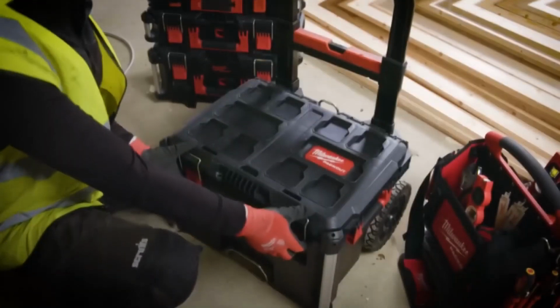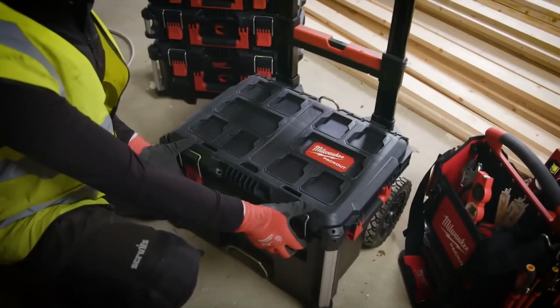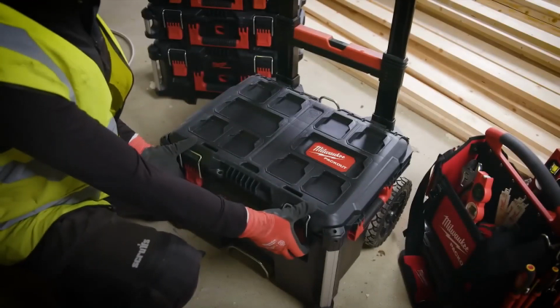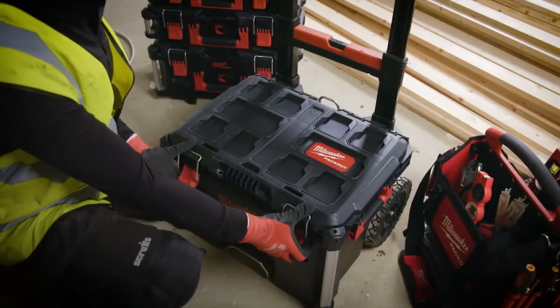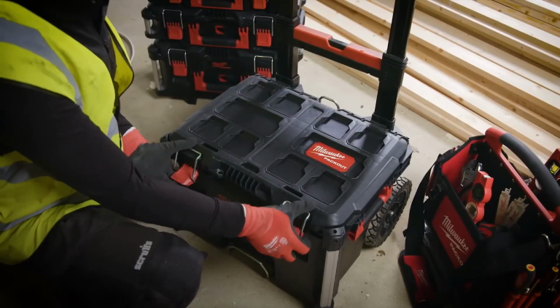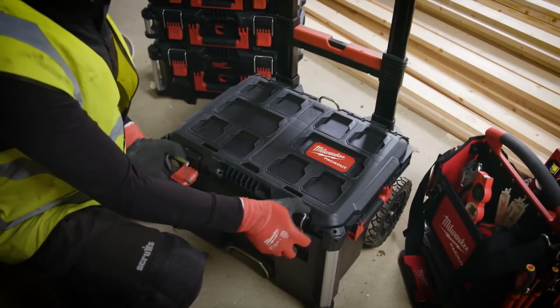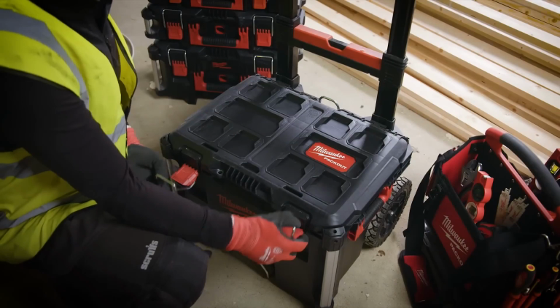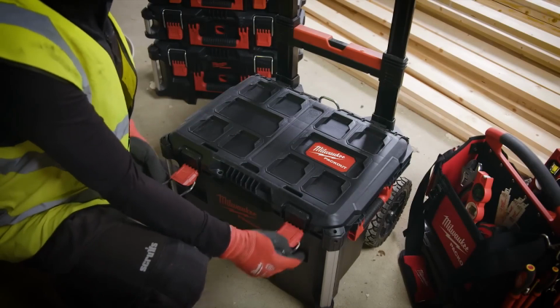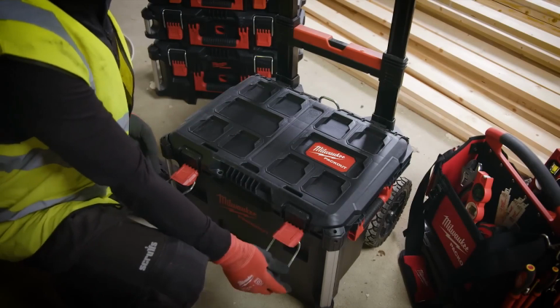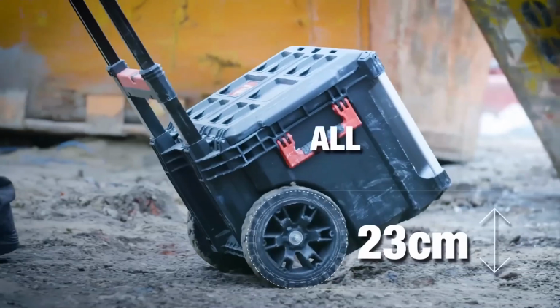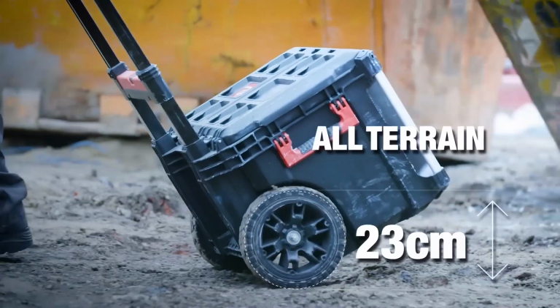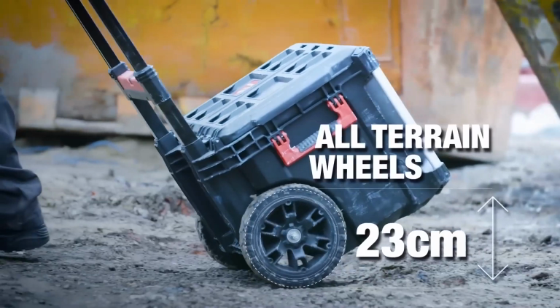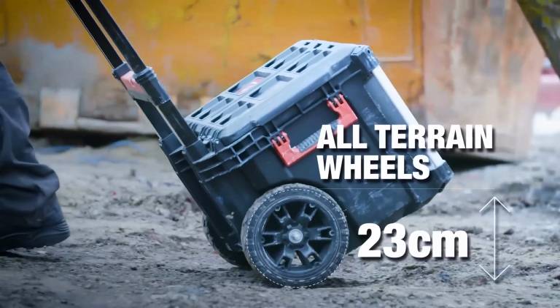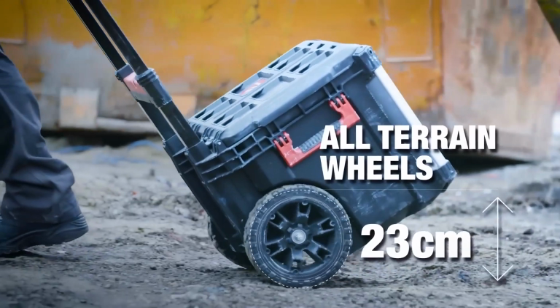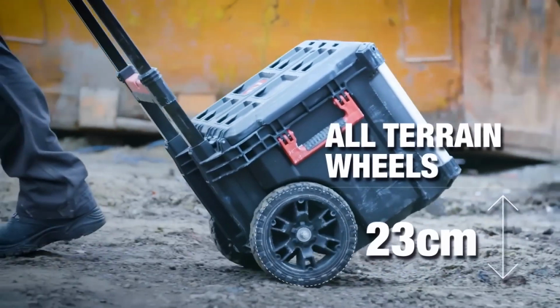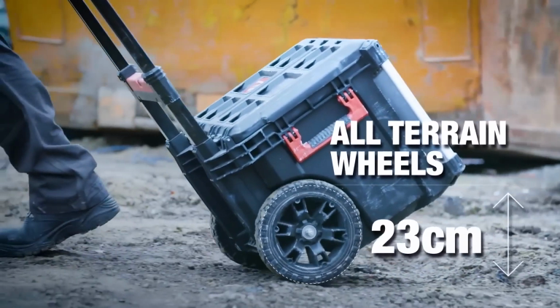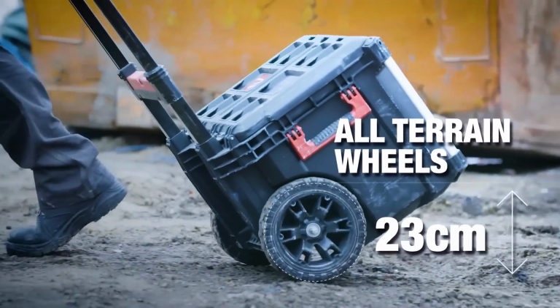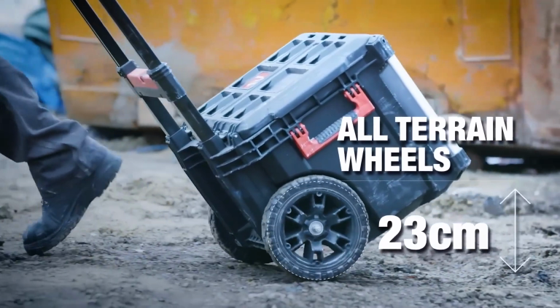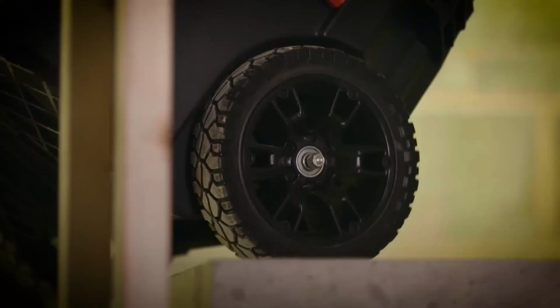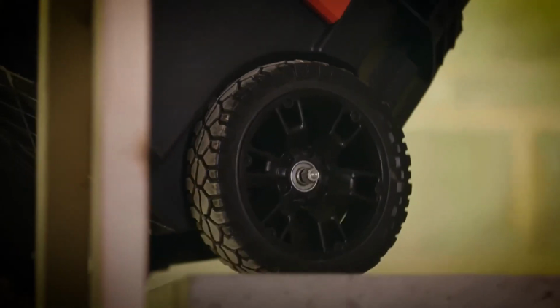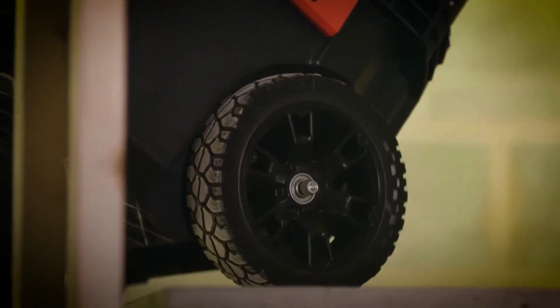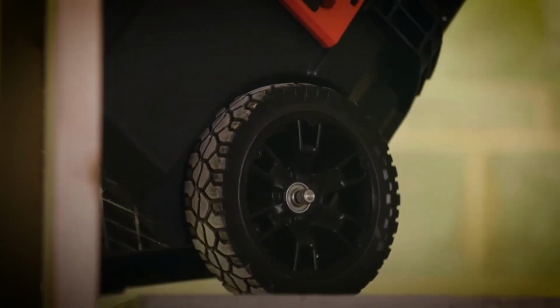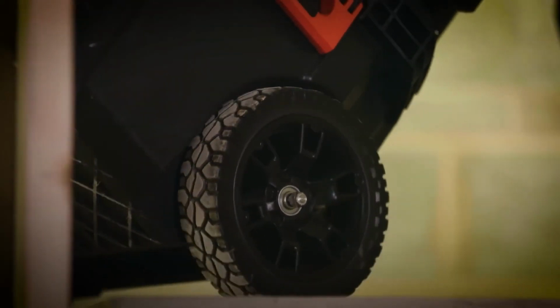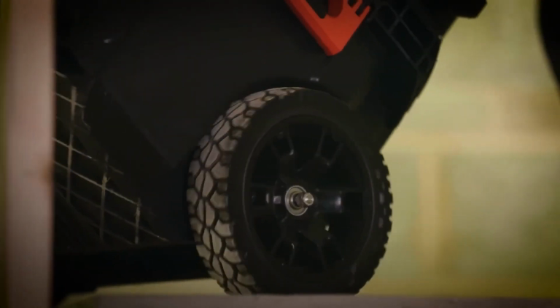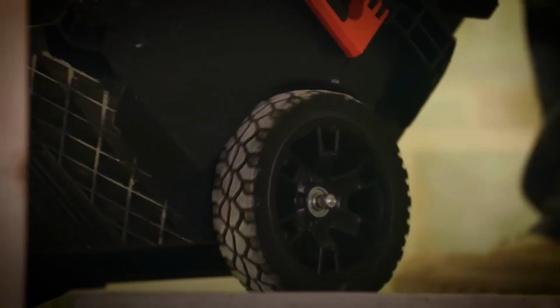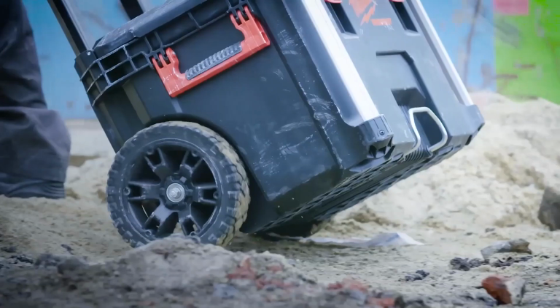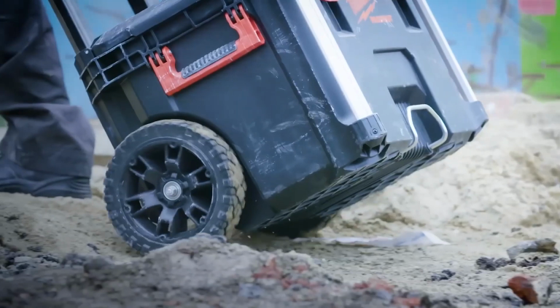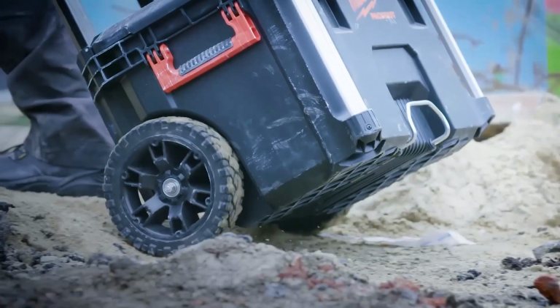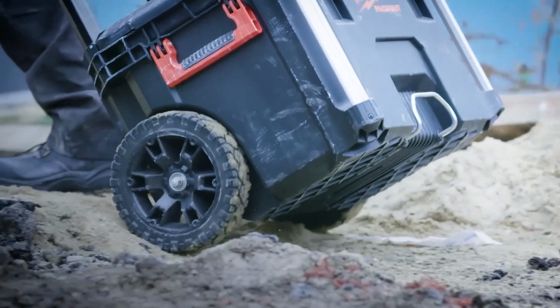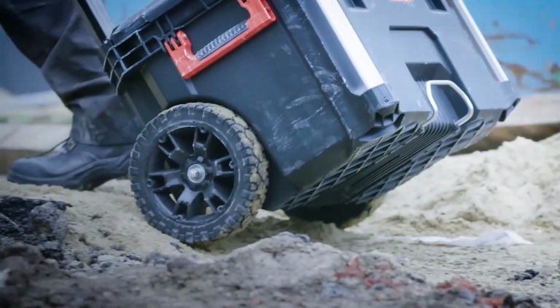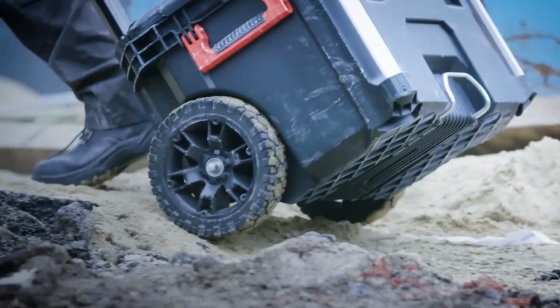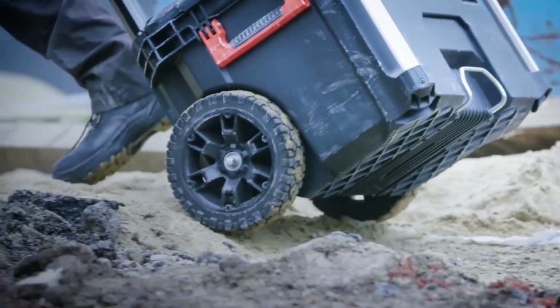The base of the system is the Packout rolling toolbox, featuring 228mm all-terrain wheels that have been designed to easily roll over a number of rough job site surfaces.